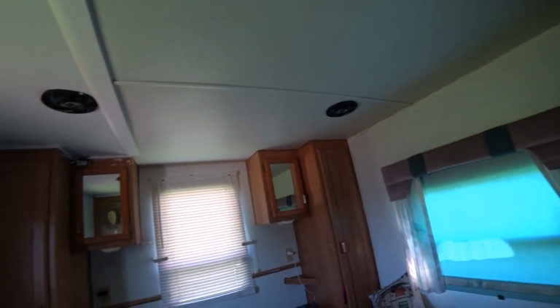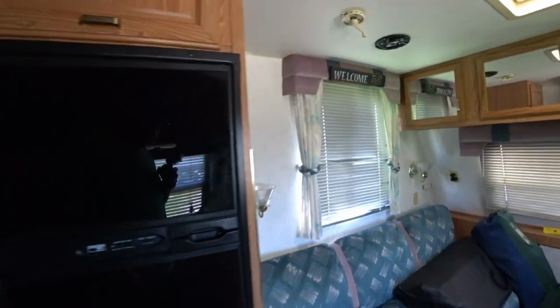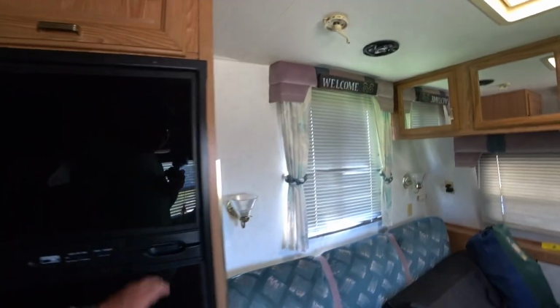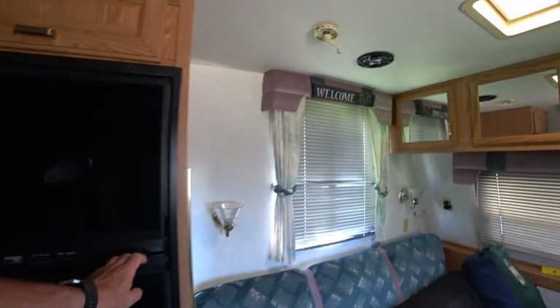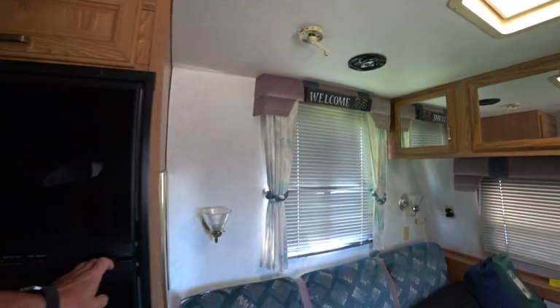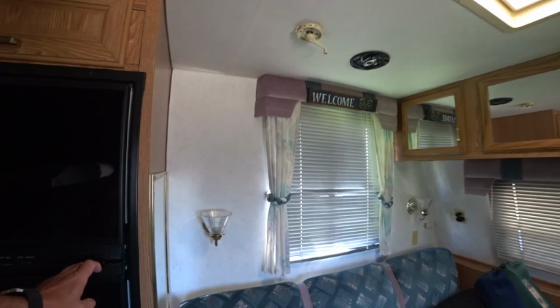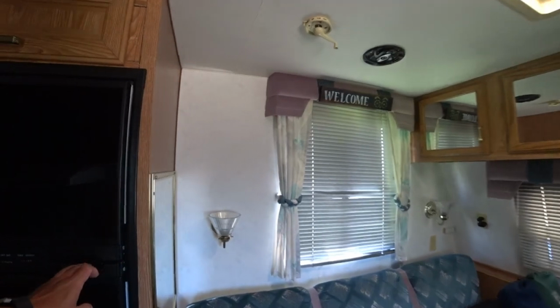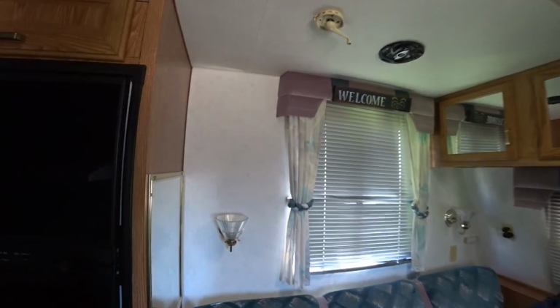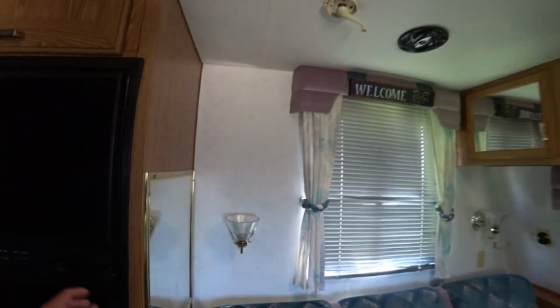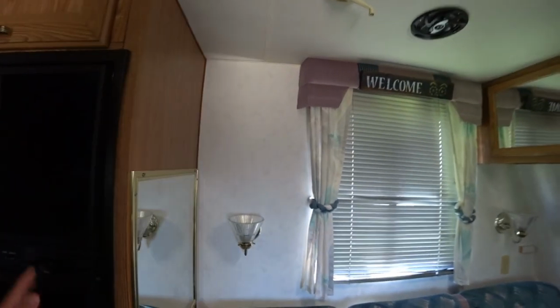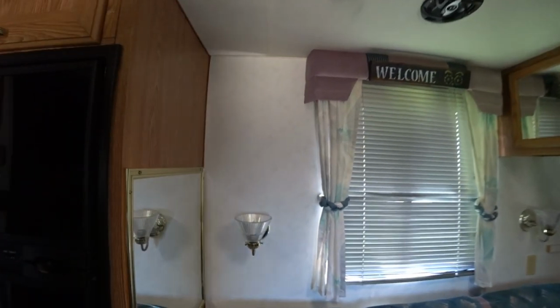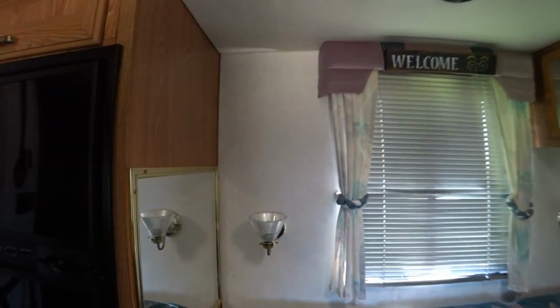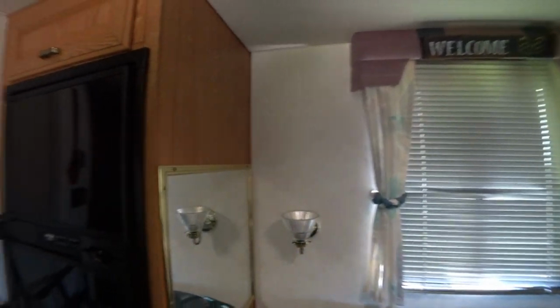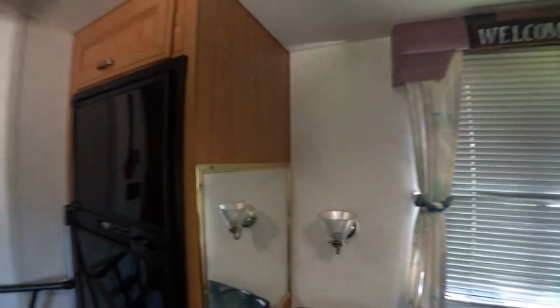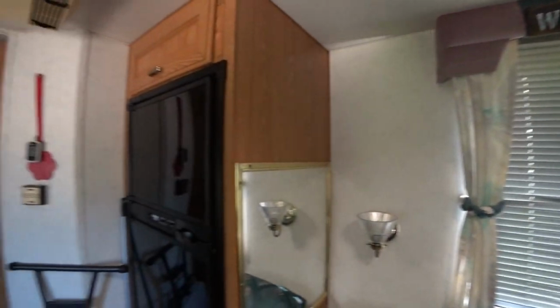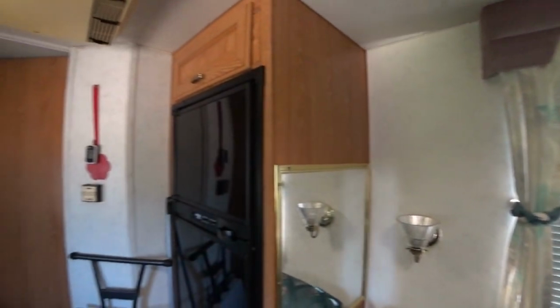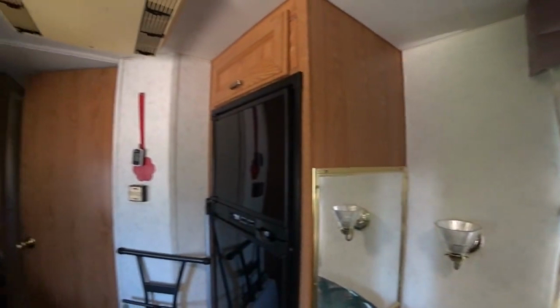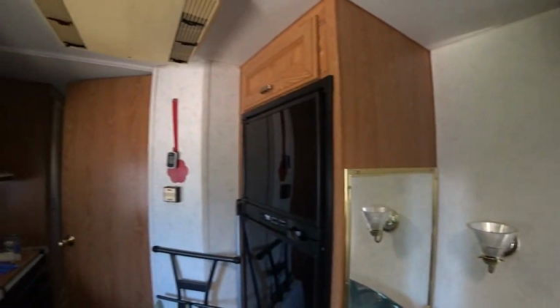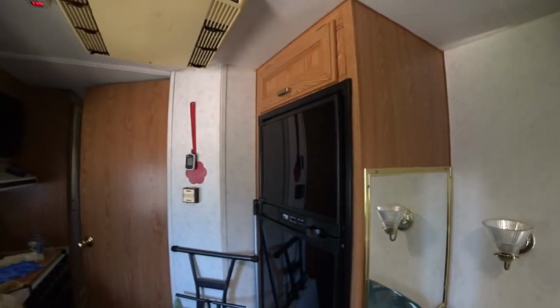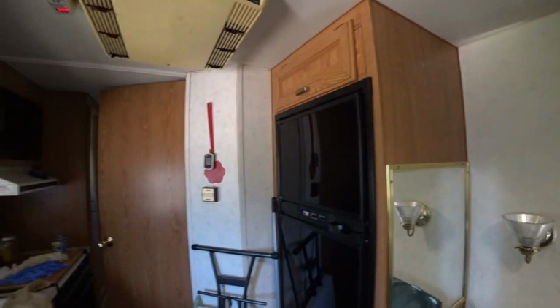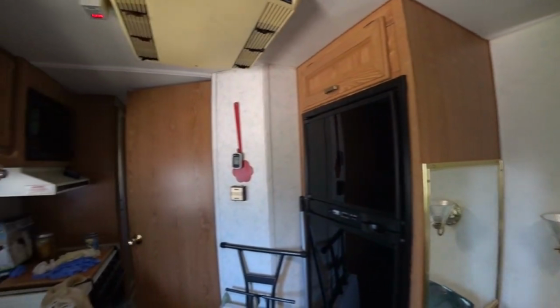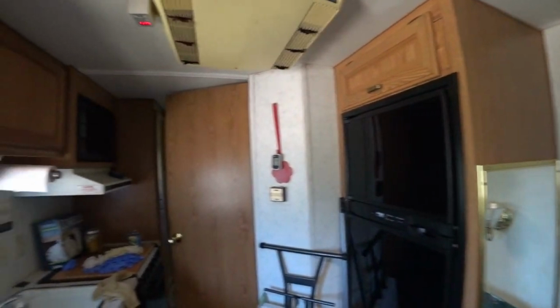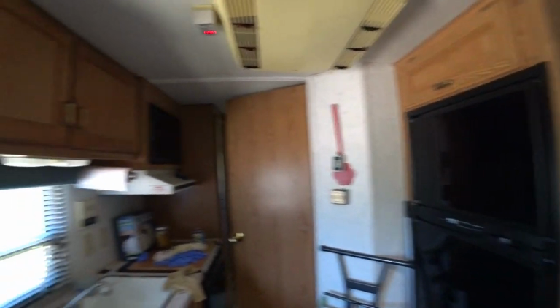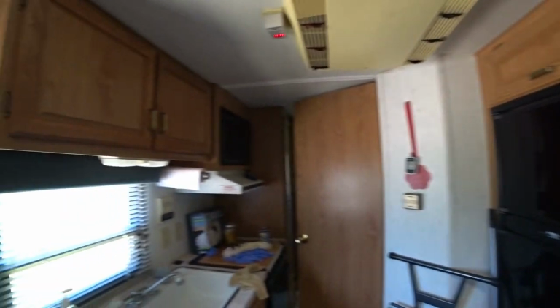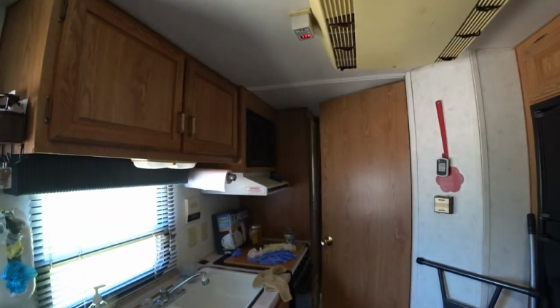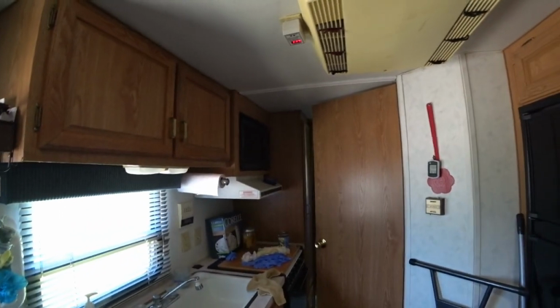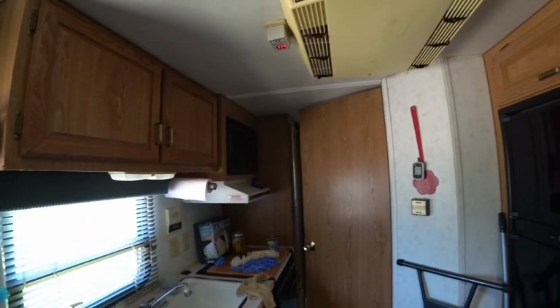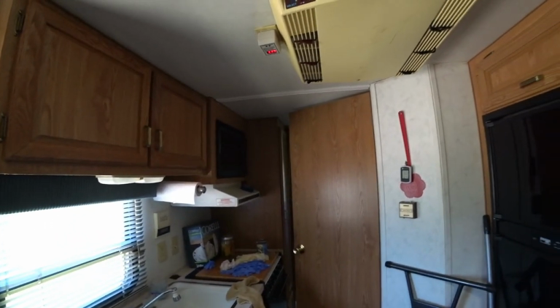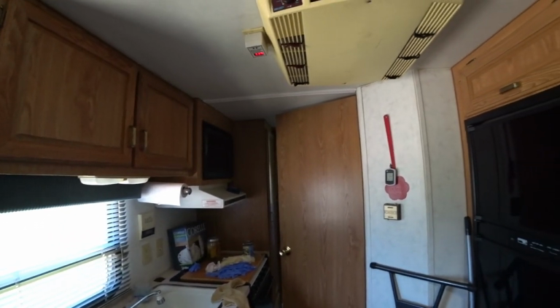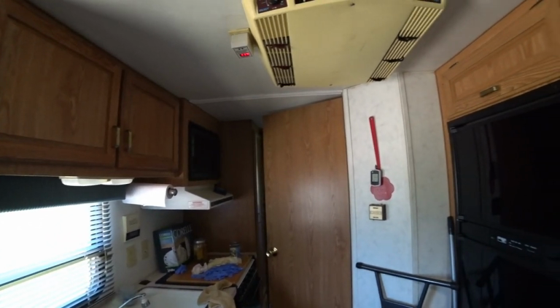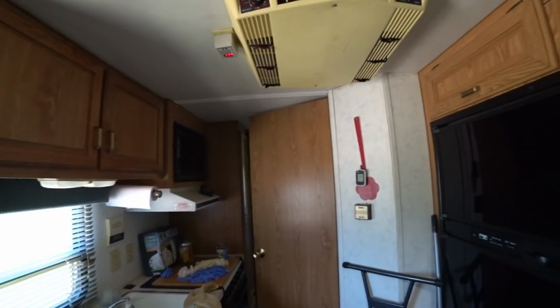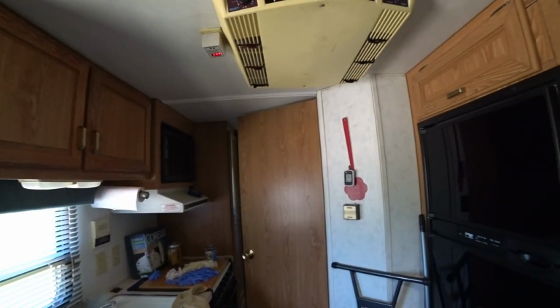Of course, the refrigerator is not plugged in or turned on, but very, very pleasant.